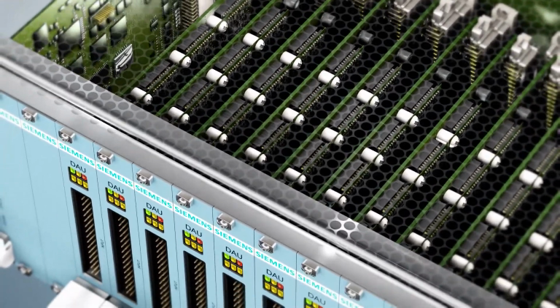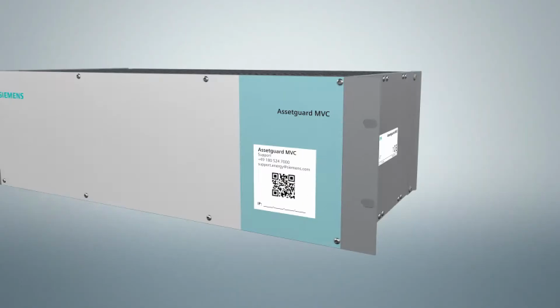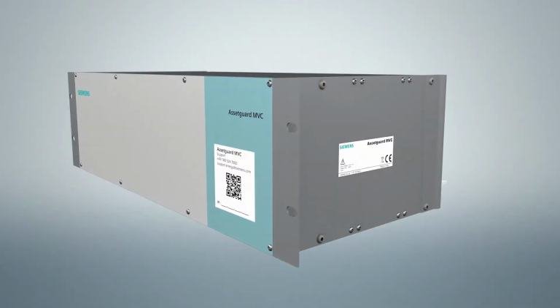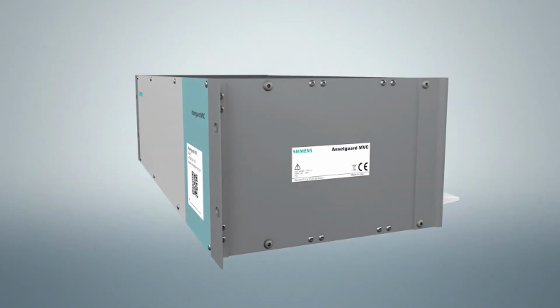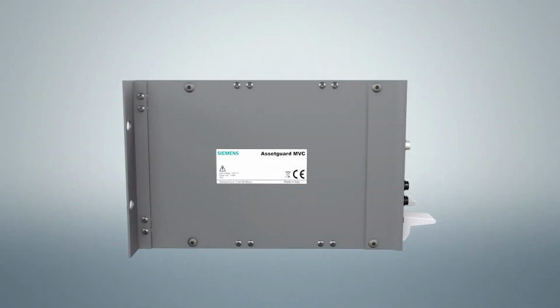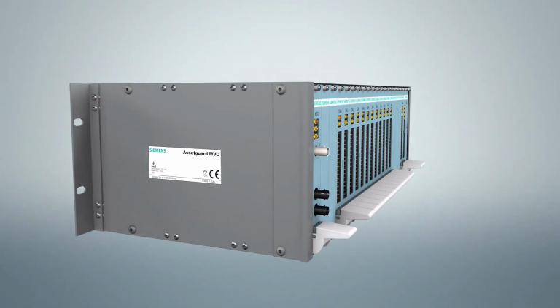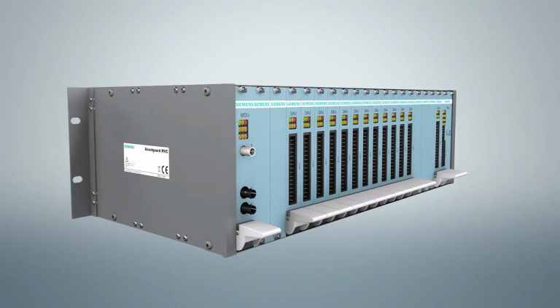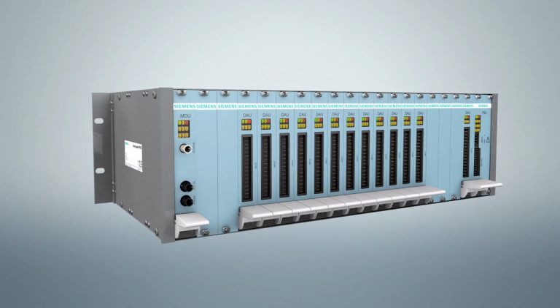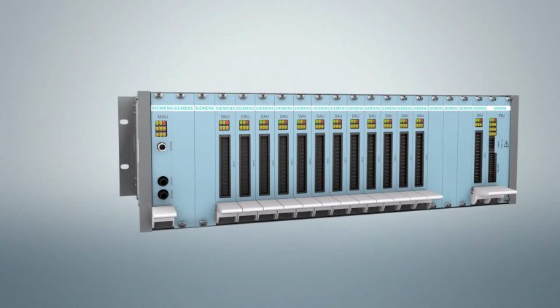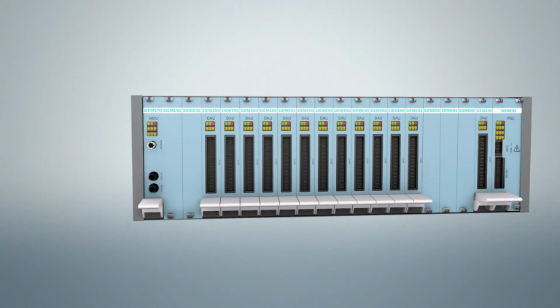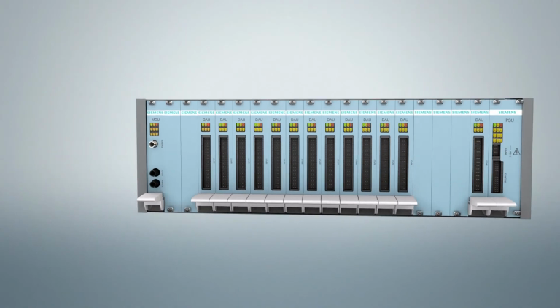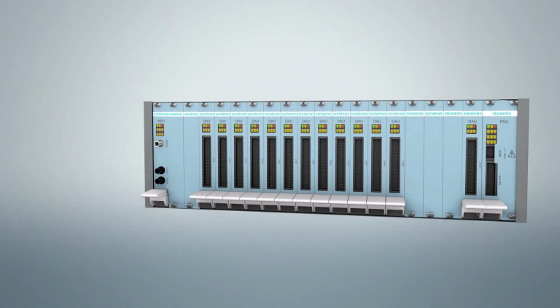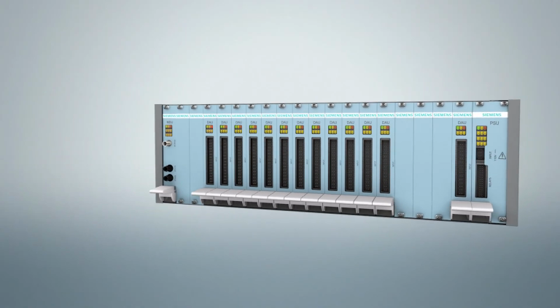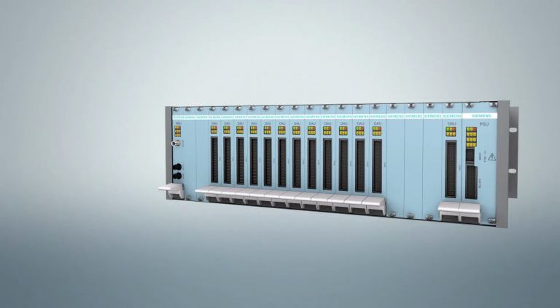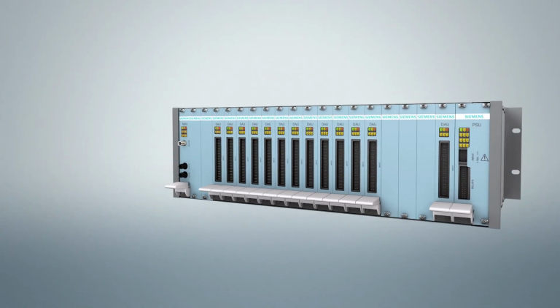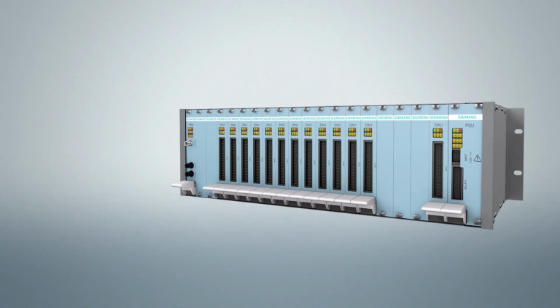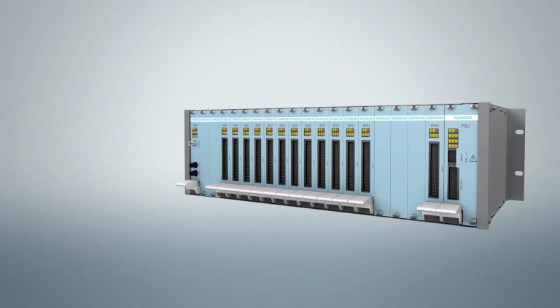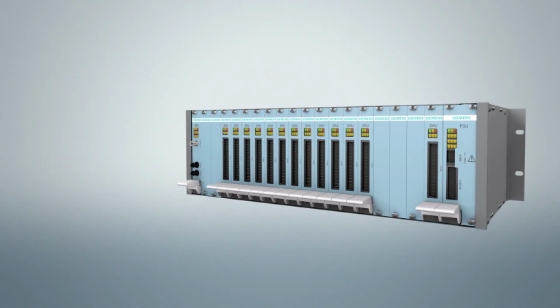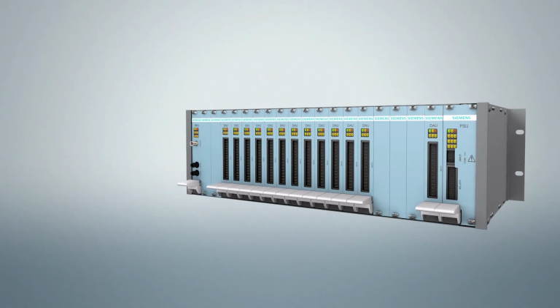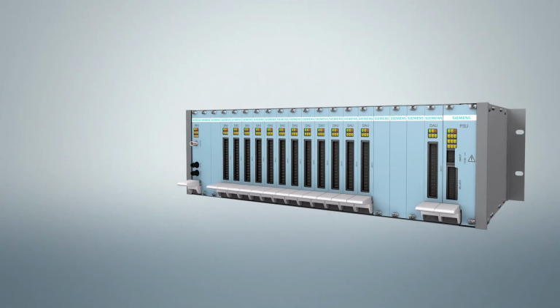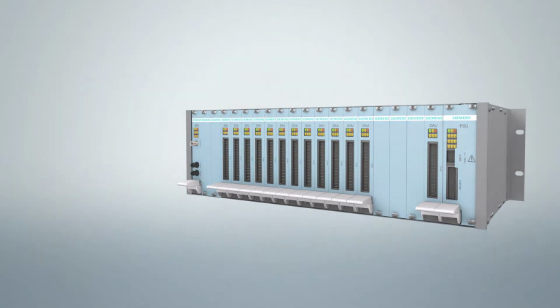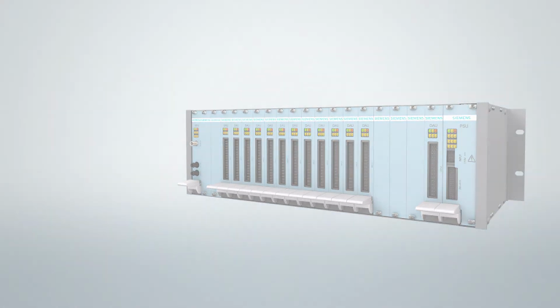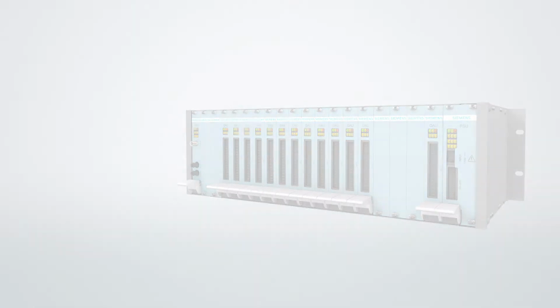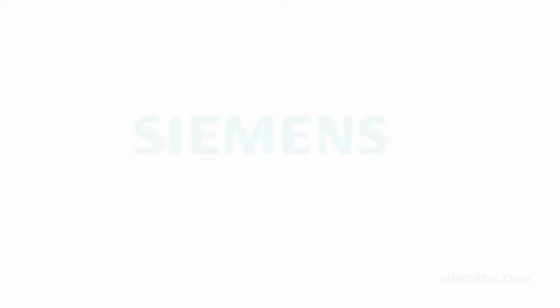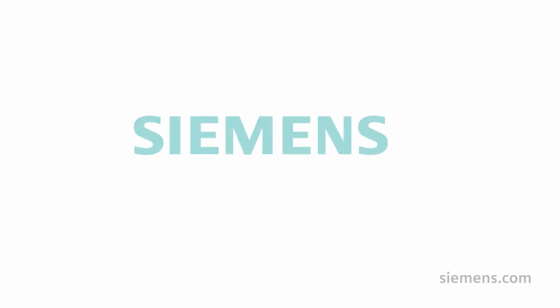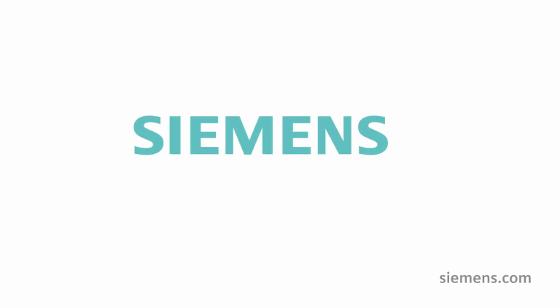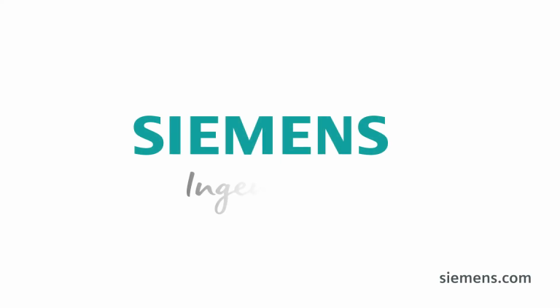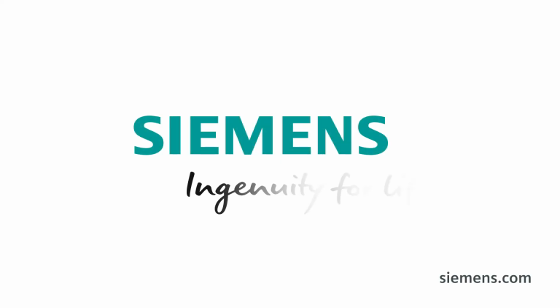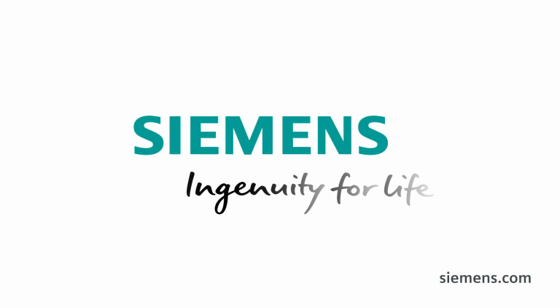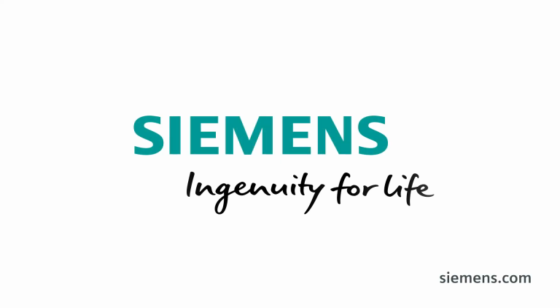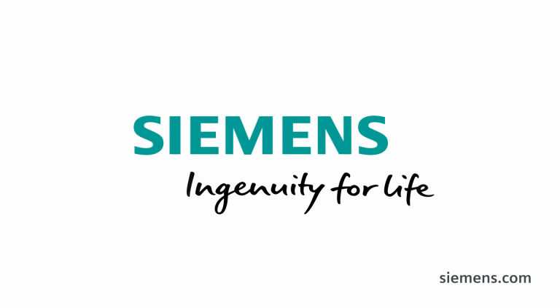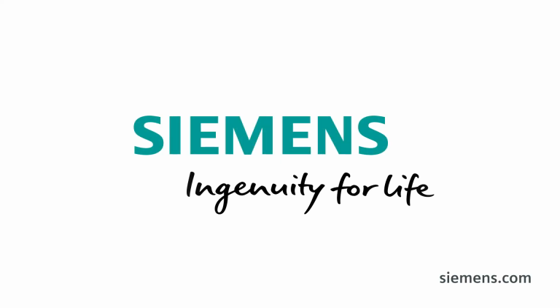AssetGuard MVC — the new Siemens solution for medium voltage circuit breaker monitoring.